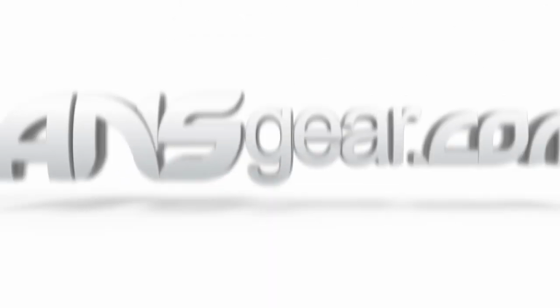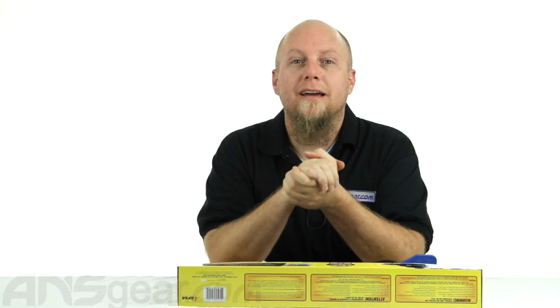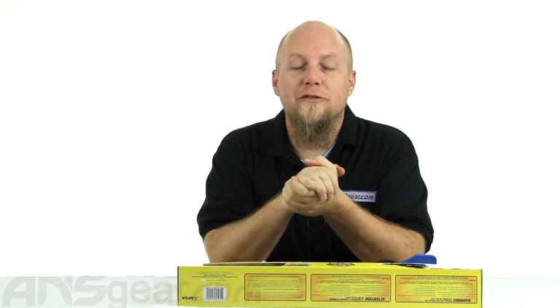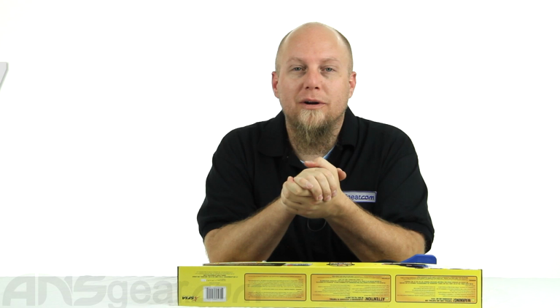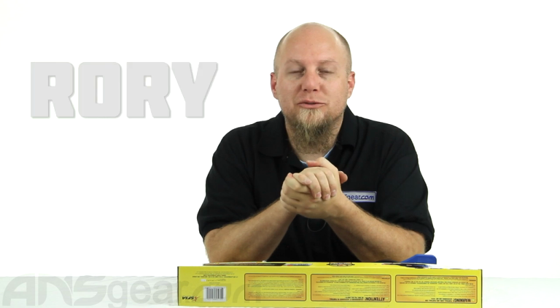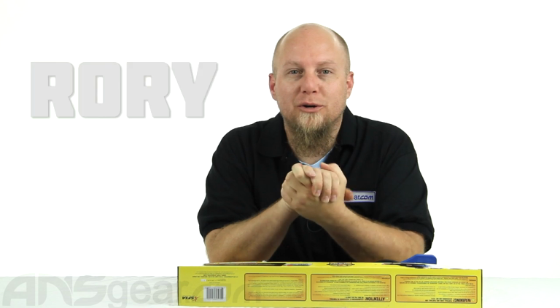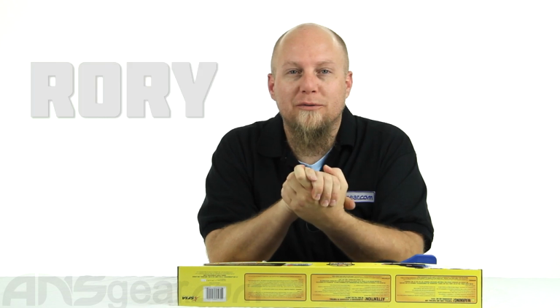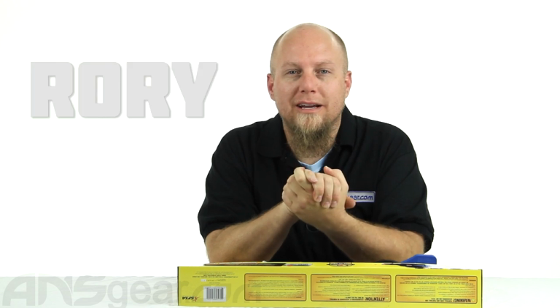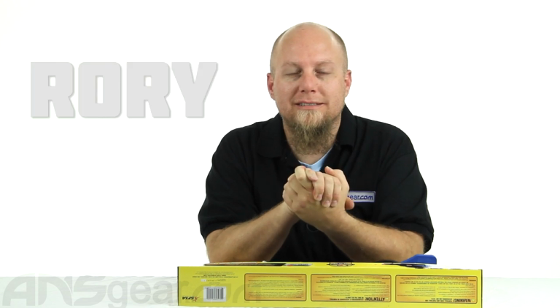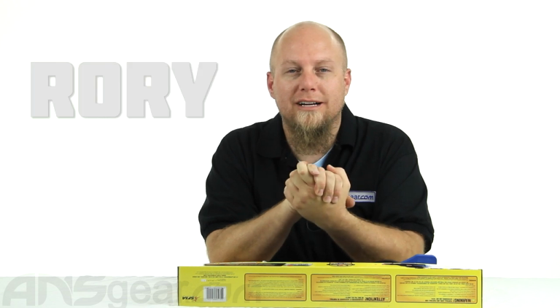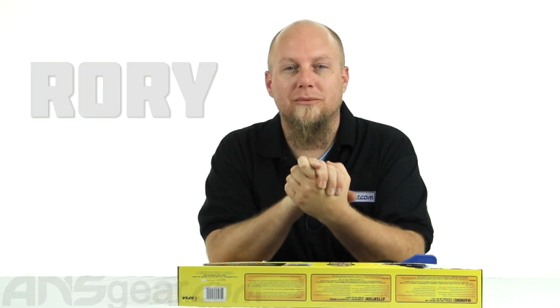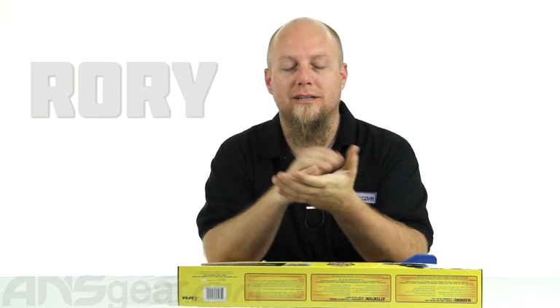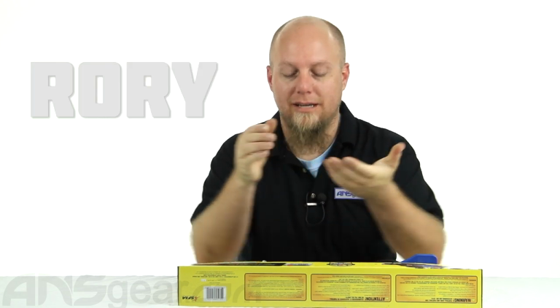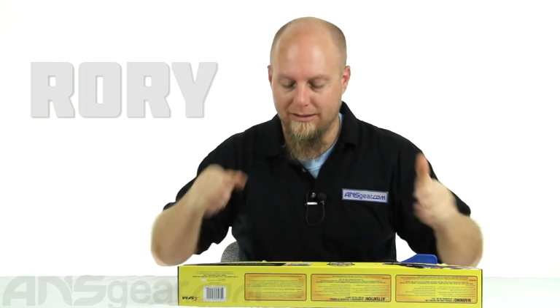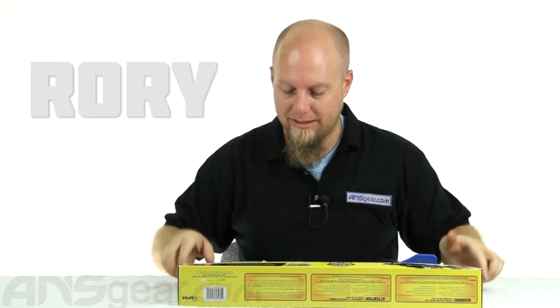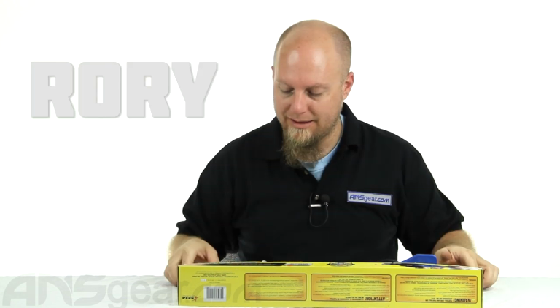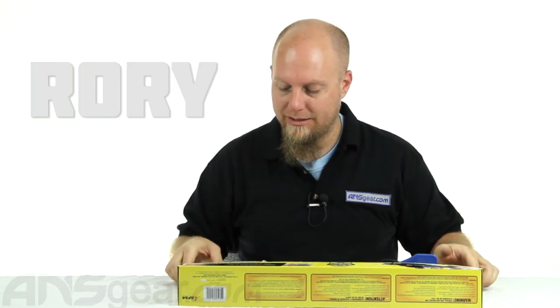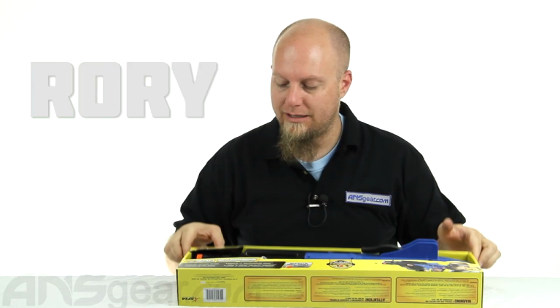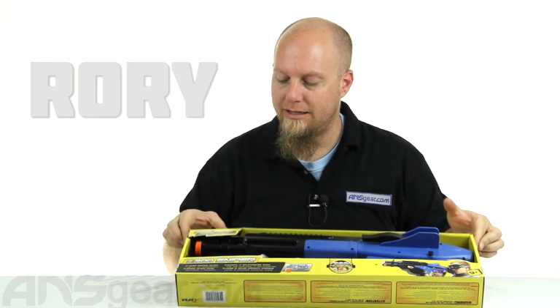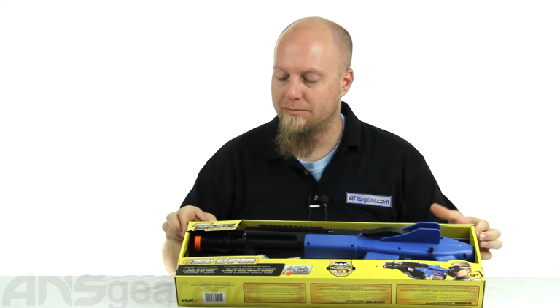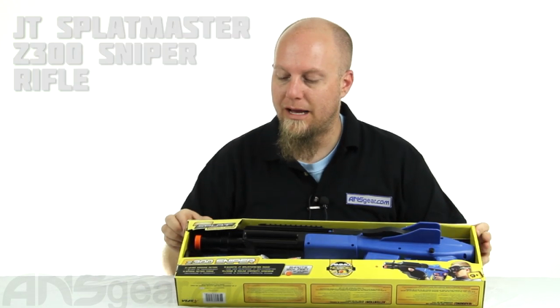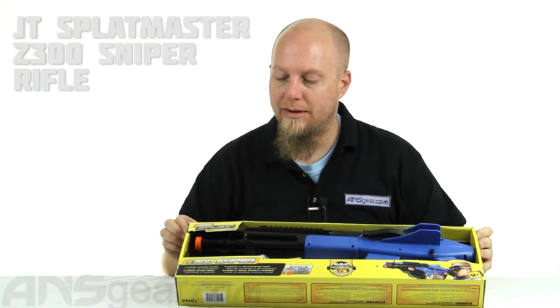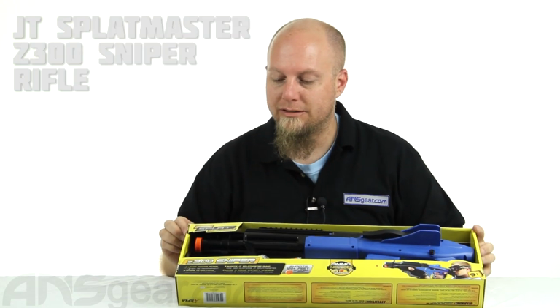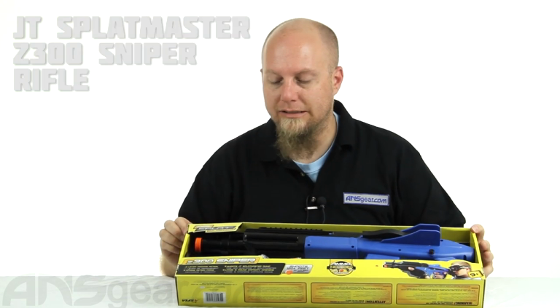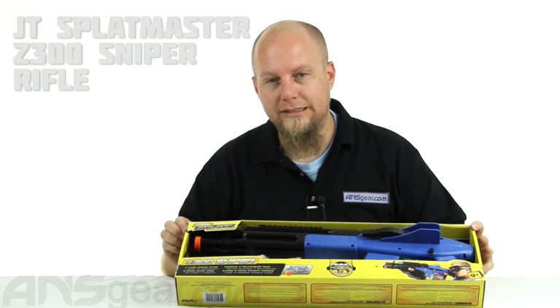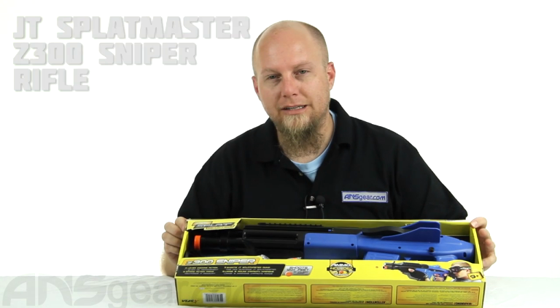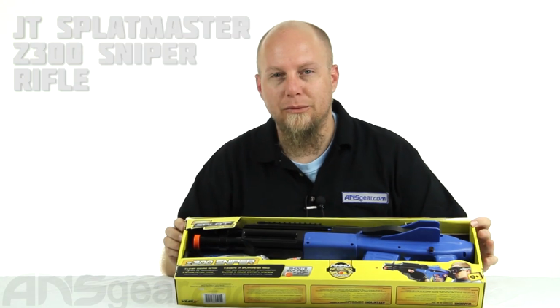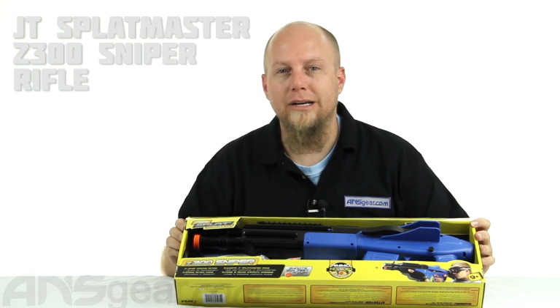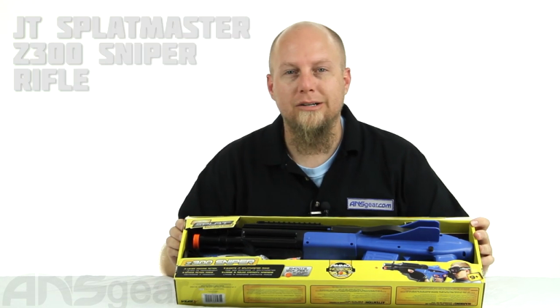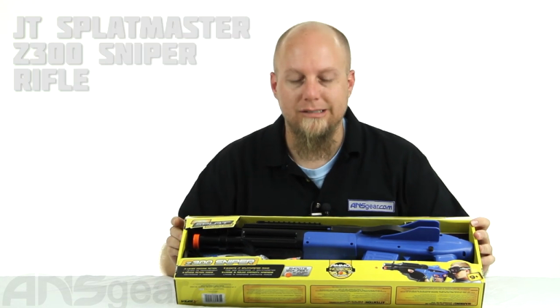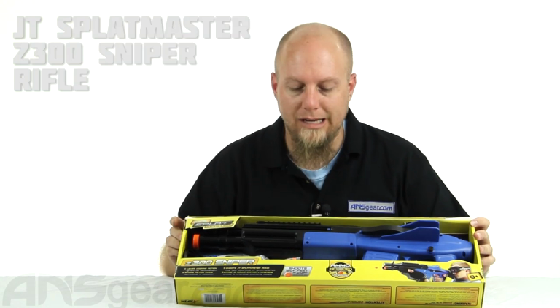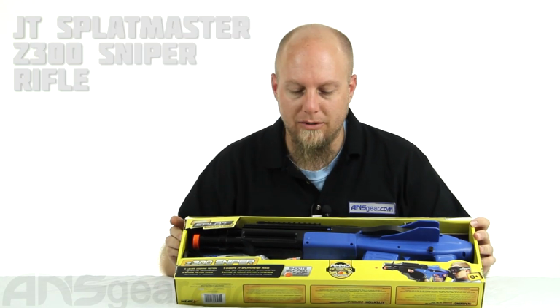Hey everybody, it's Rory from A&S Gear. We're gonna take a look at the JT Splatmaster Z300 Sniper.